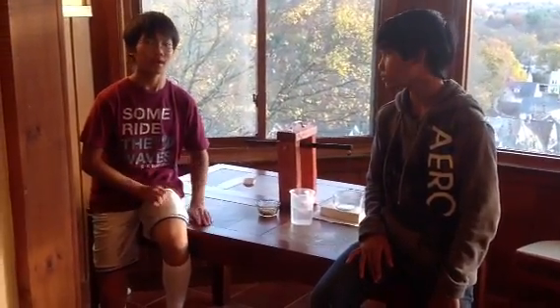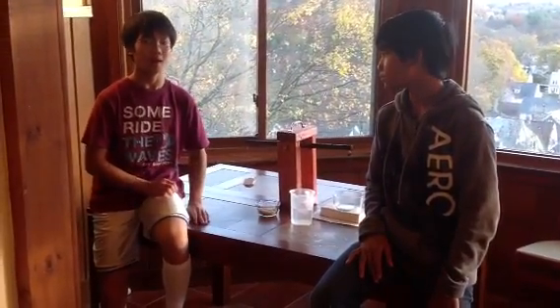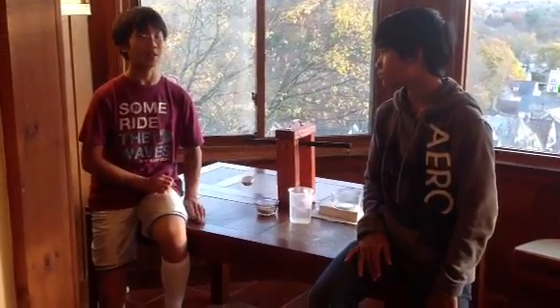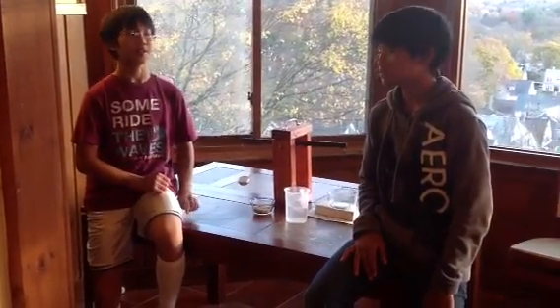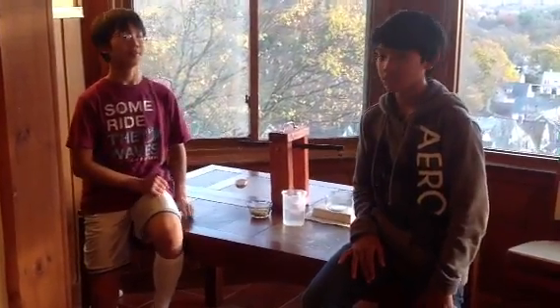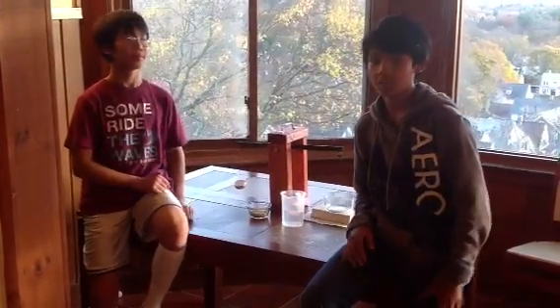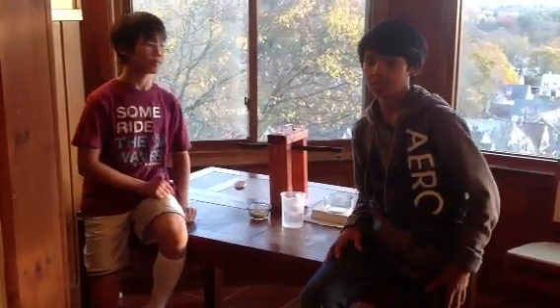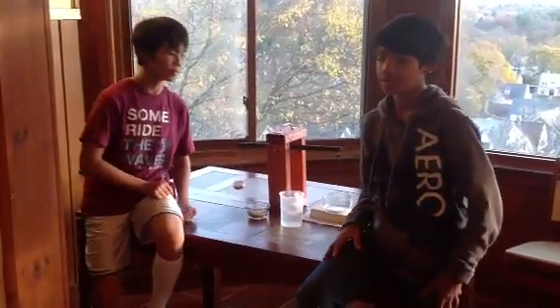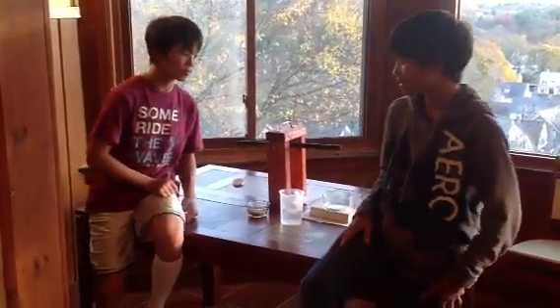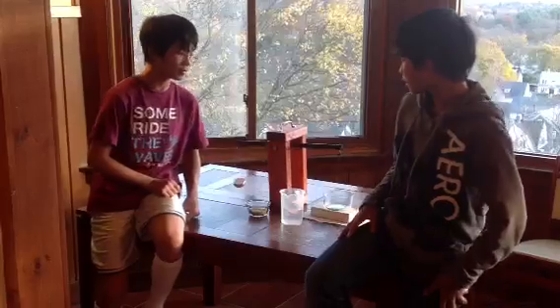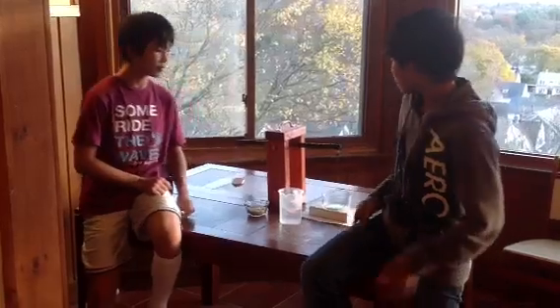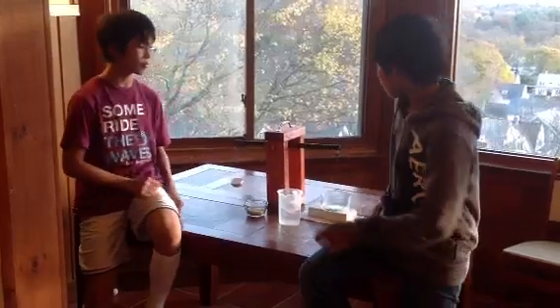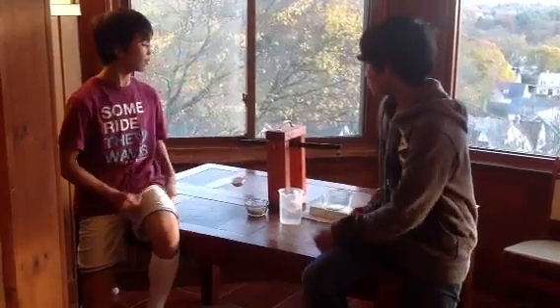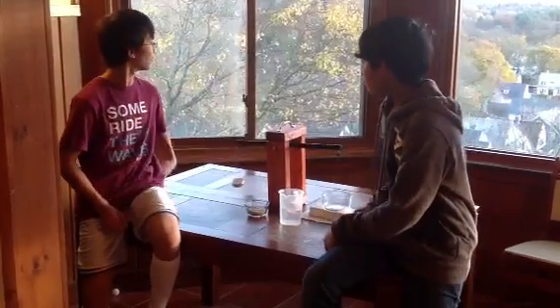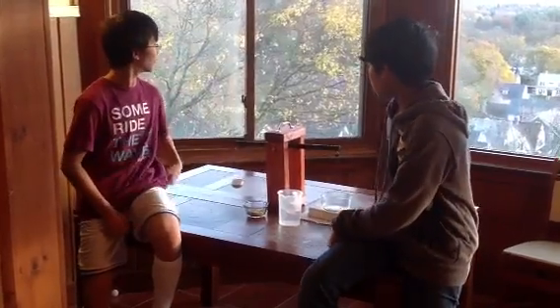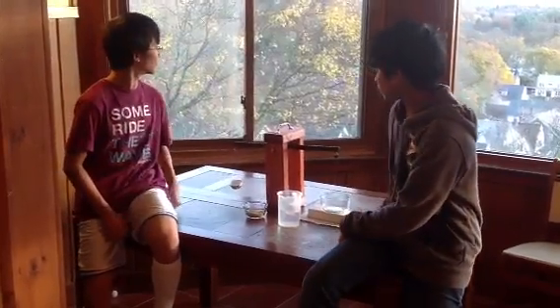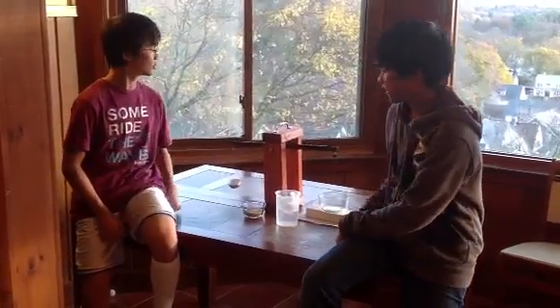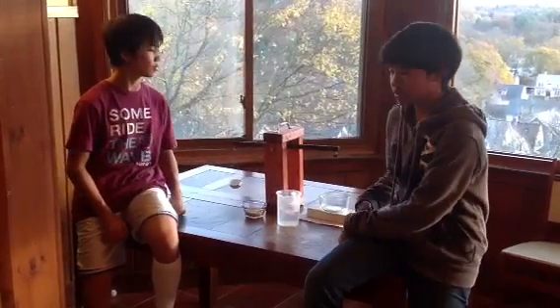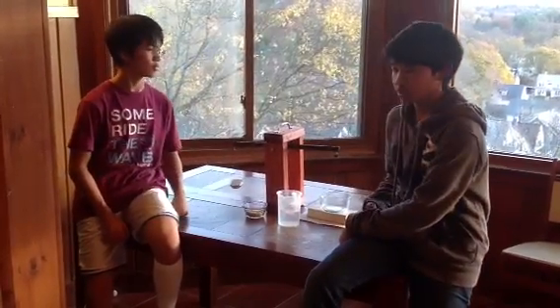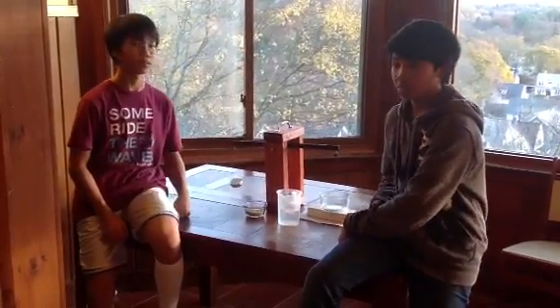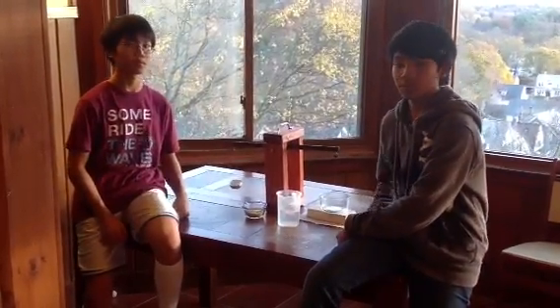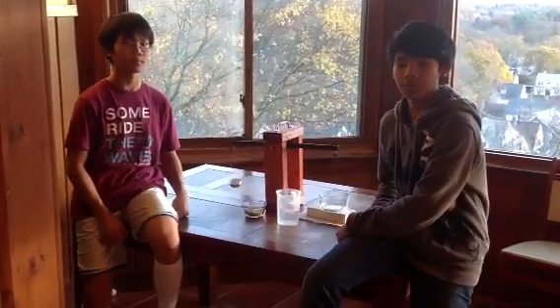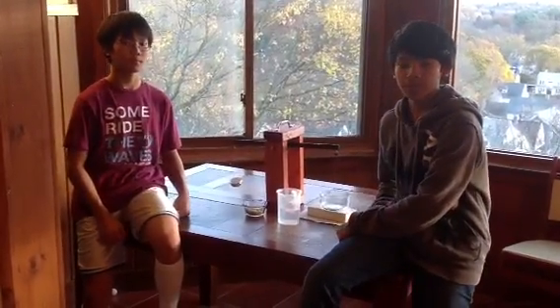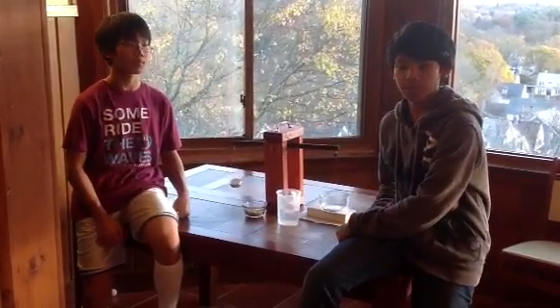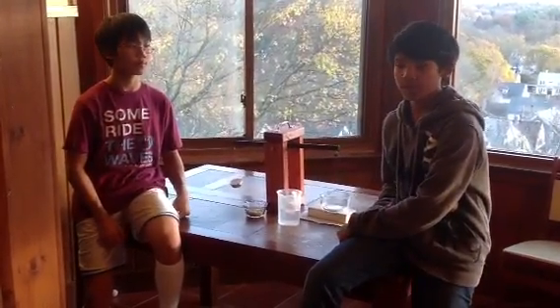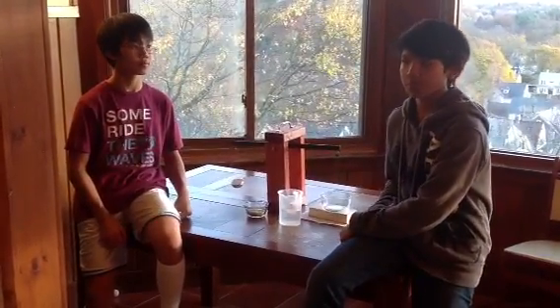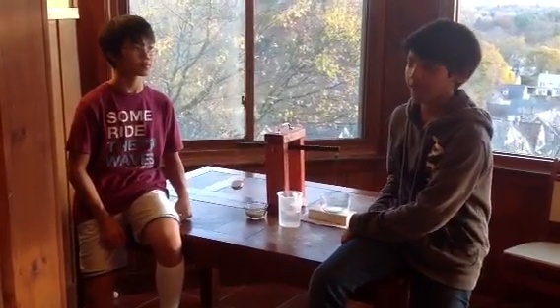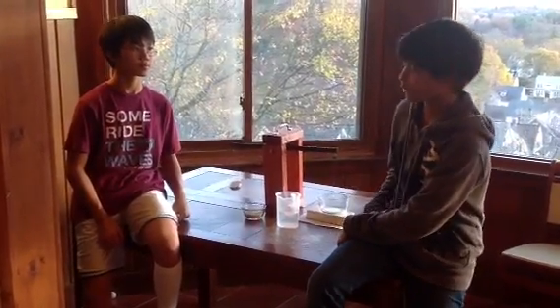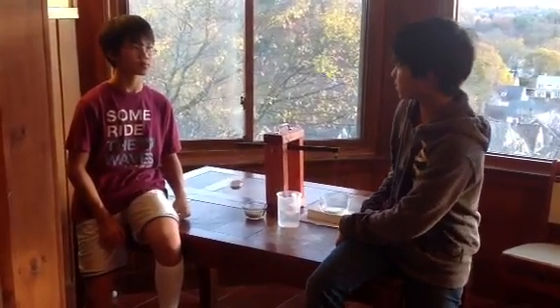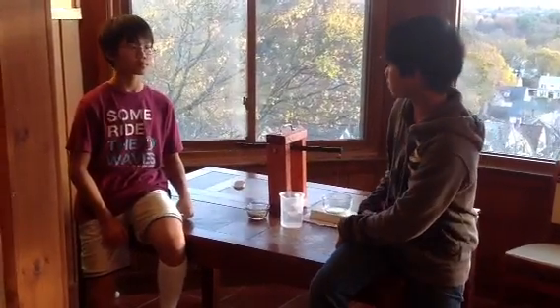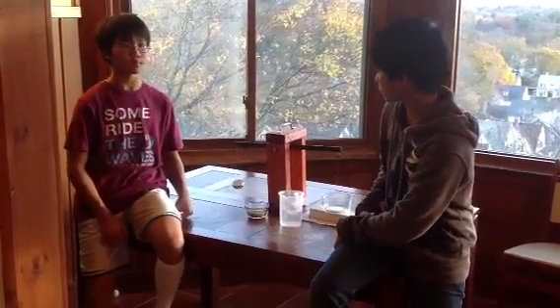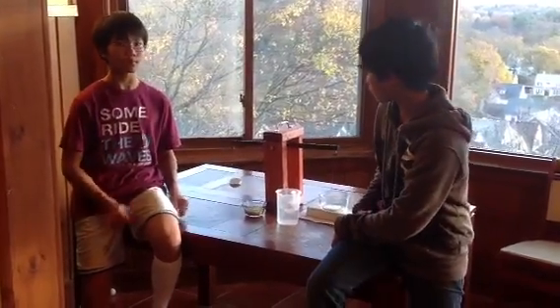I'm Ian and I'm Lucas. Our task was to build a device that can accurately measure surface tension.